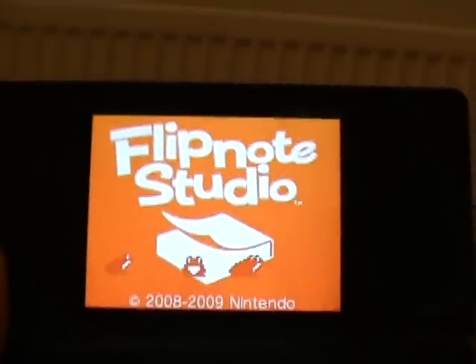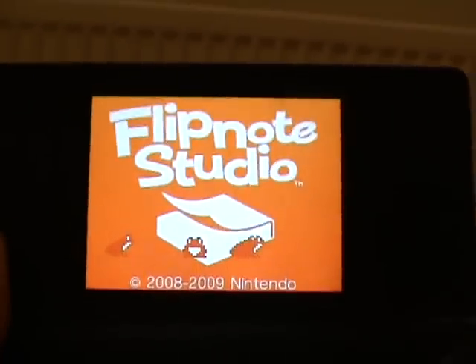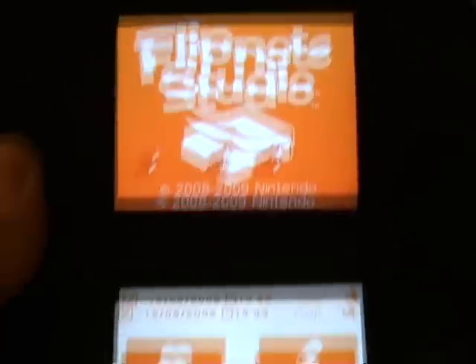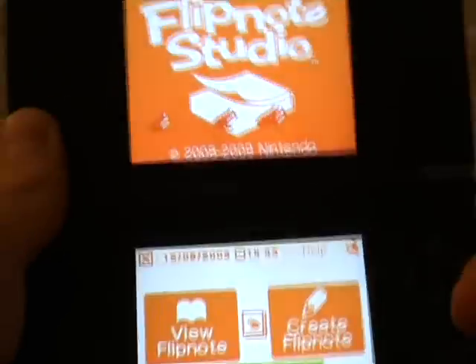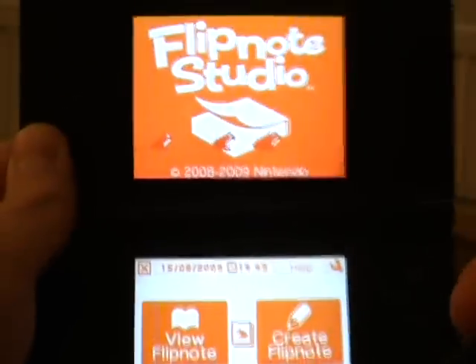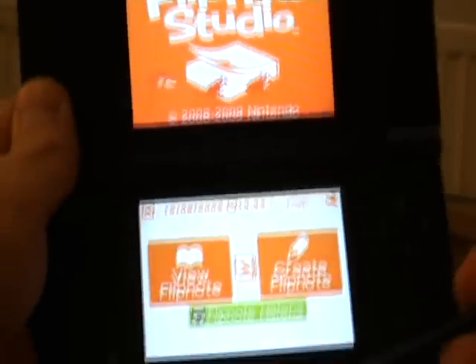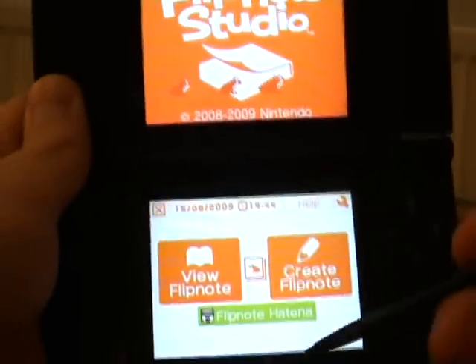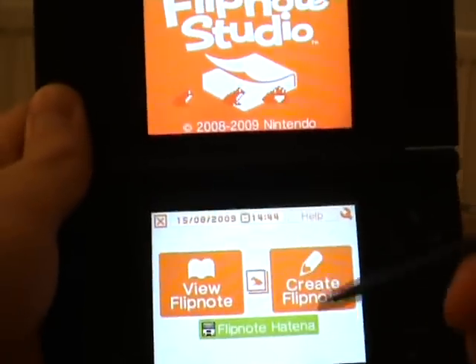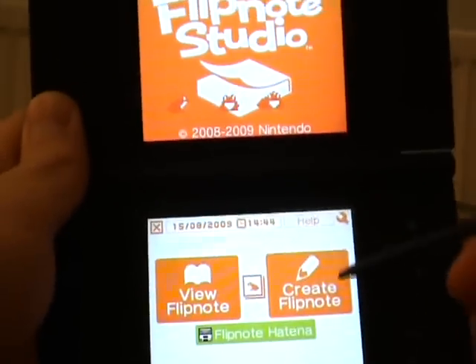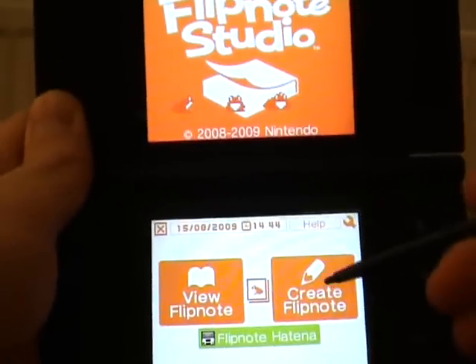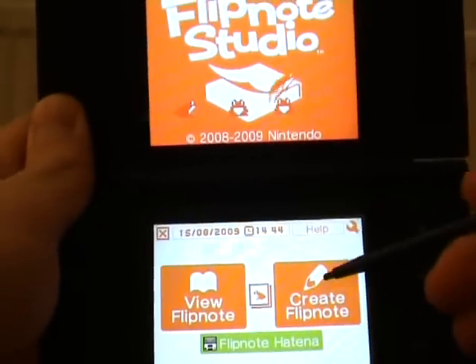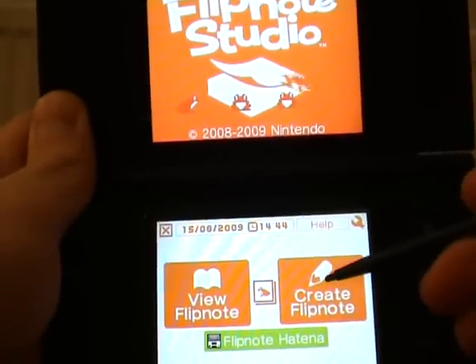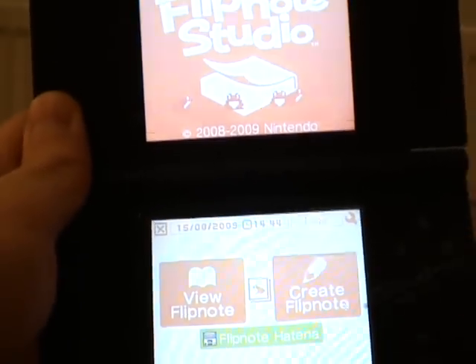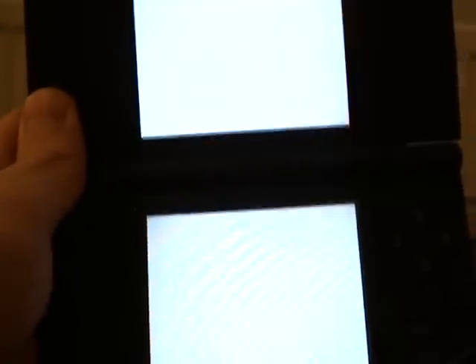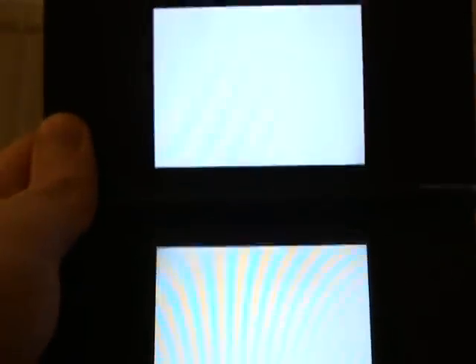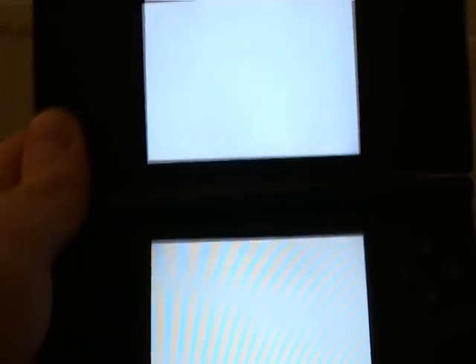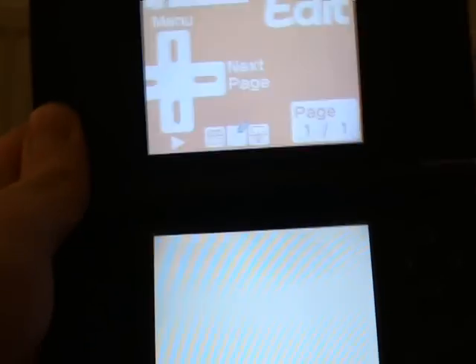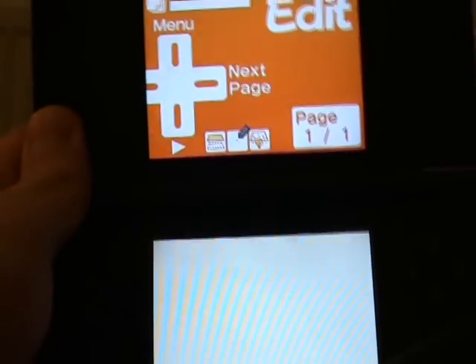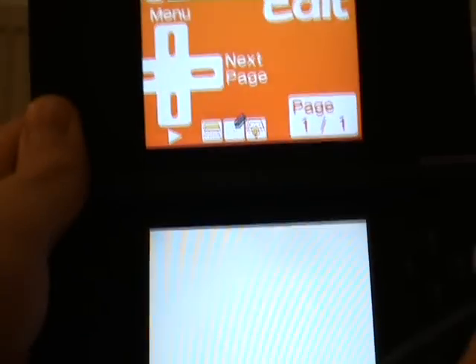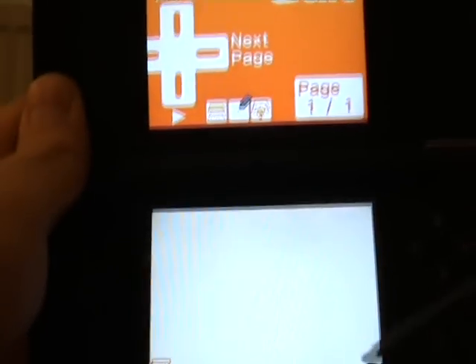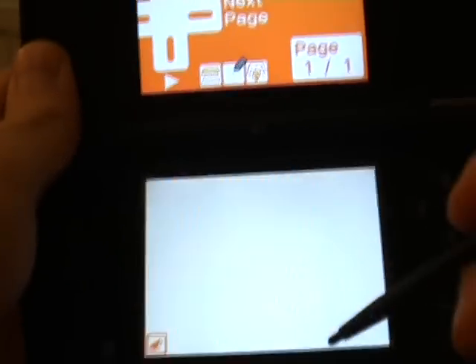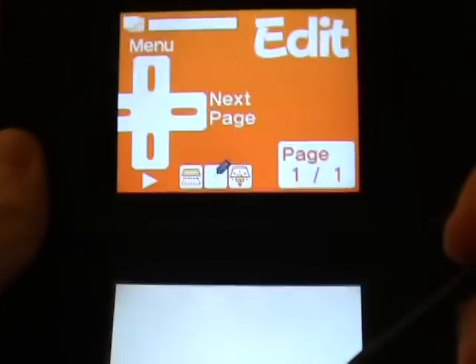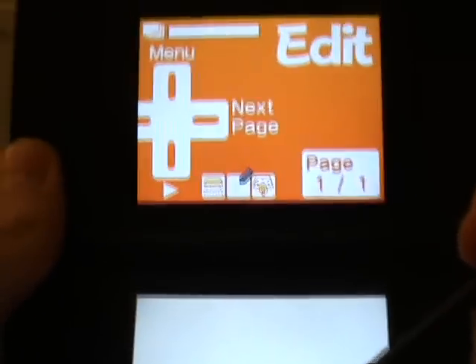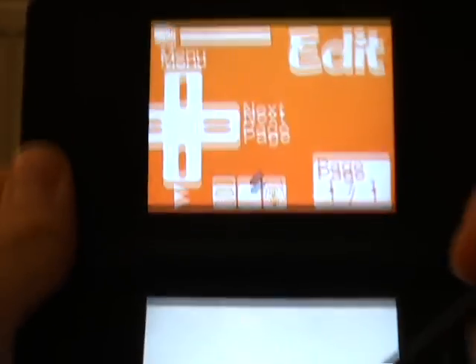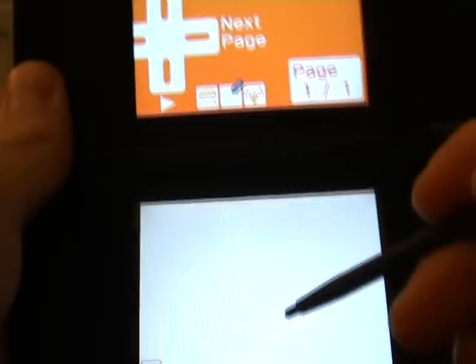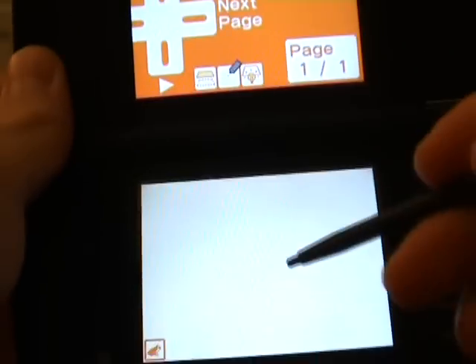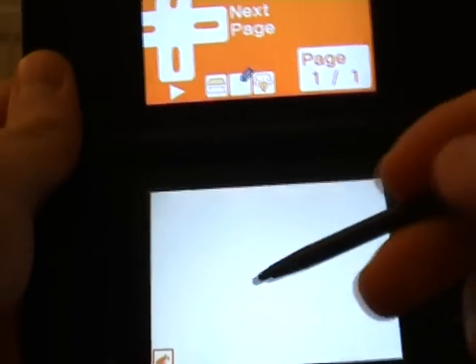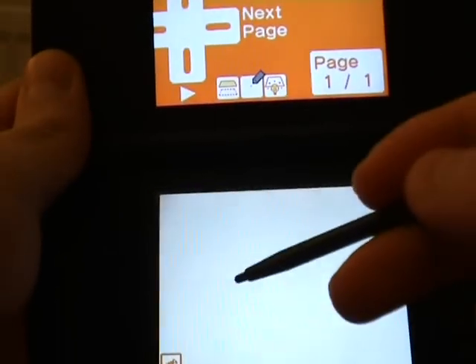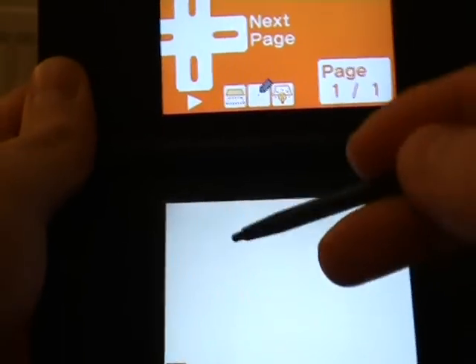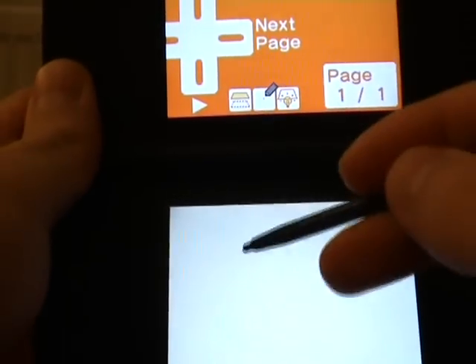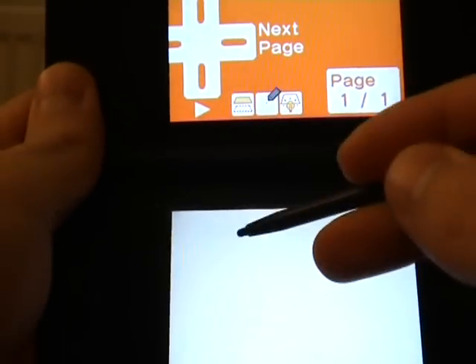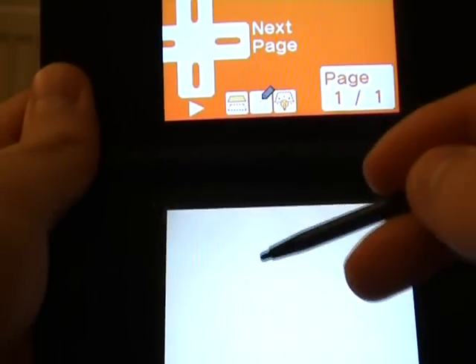Flipnote Studio is all about making your own animations, using very simple tools.